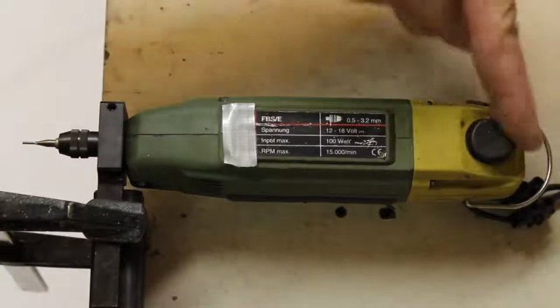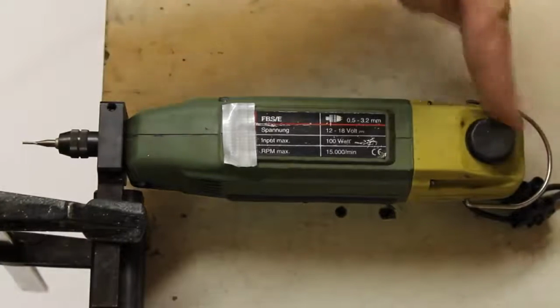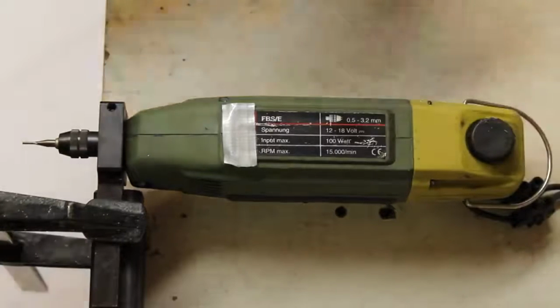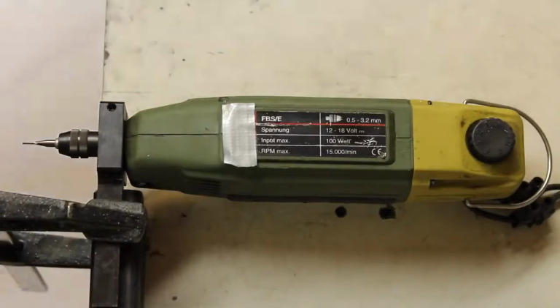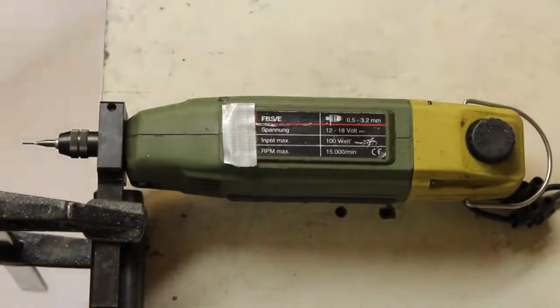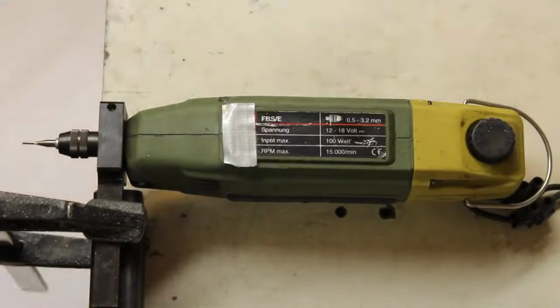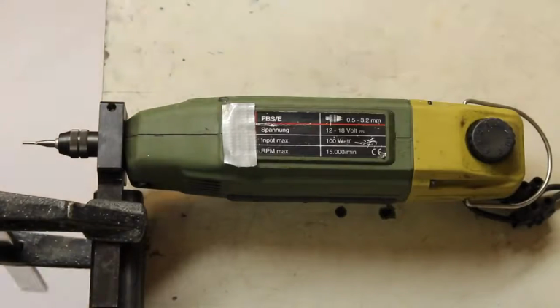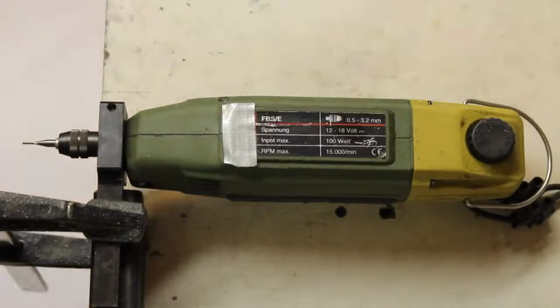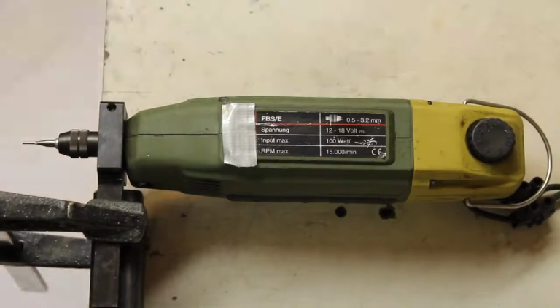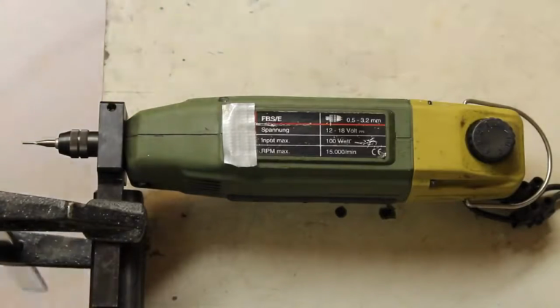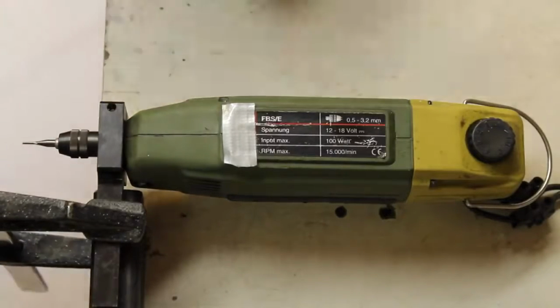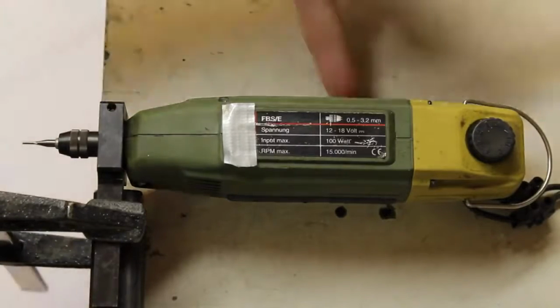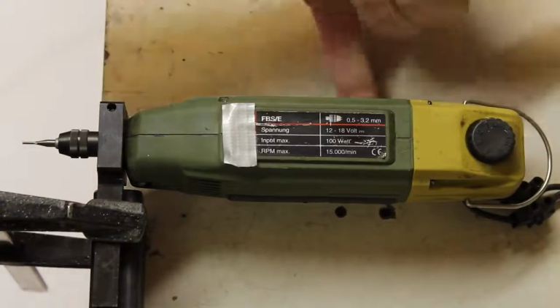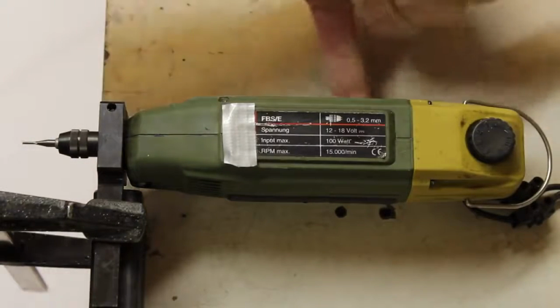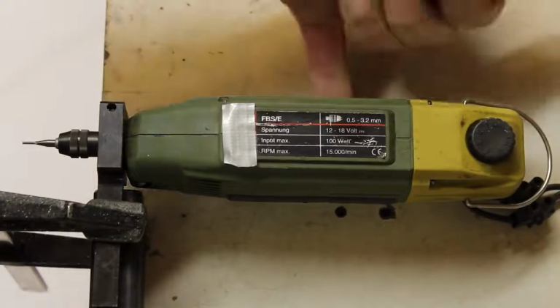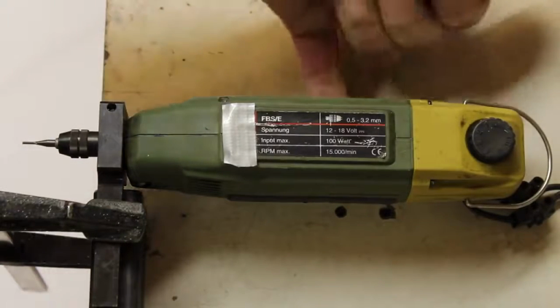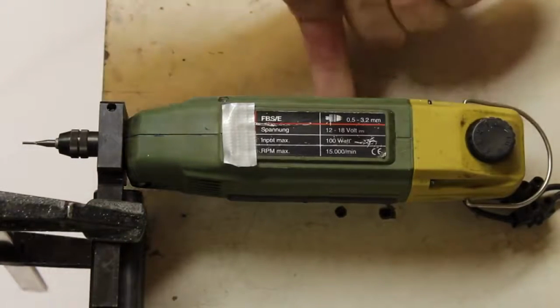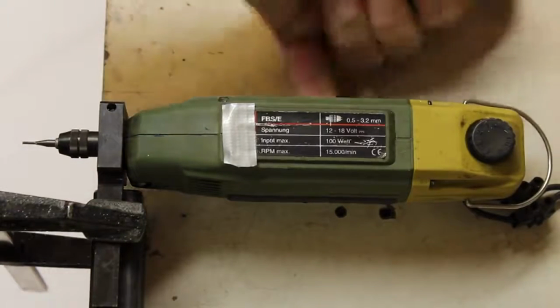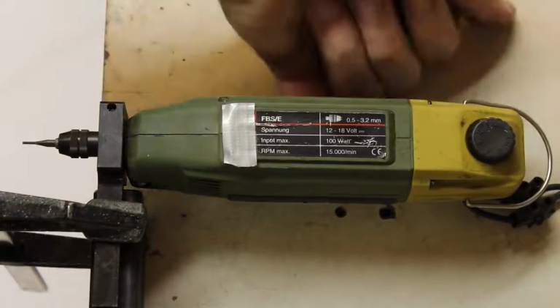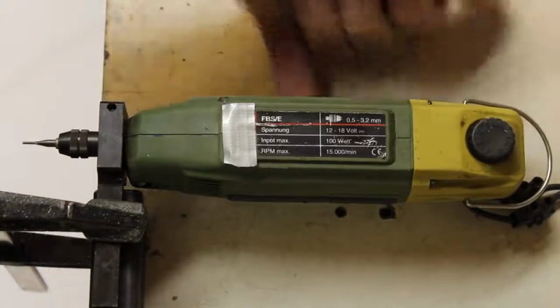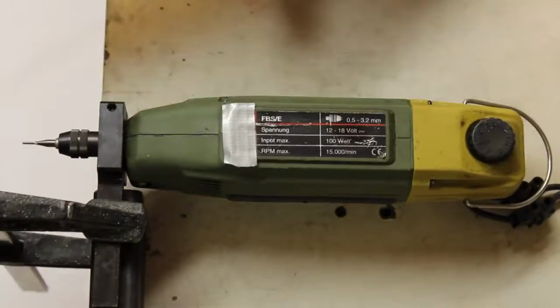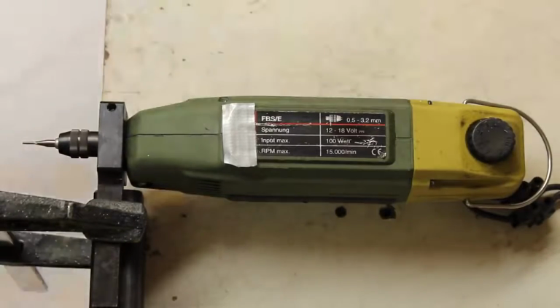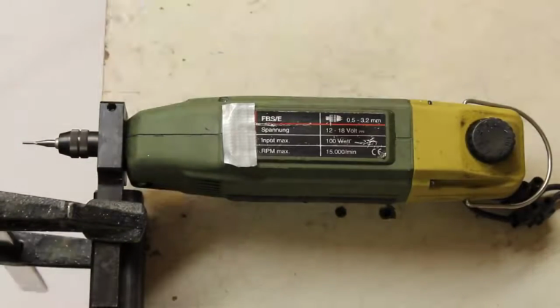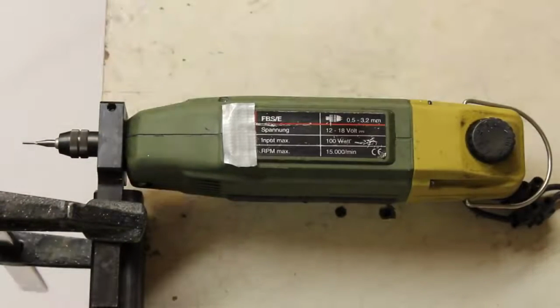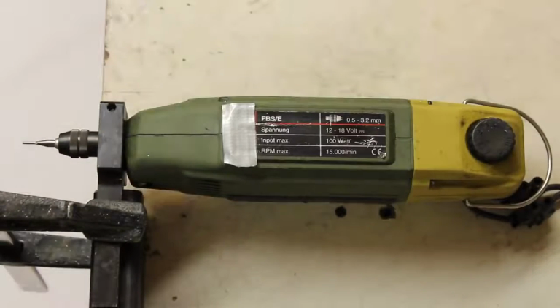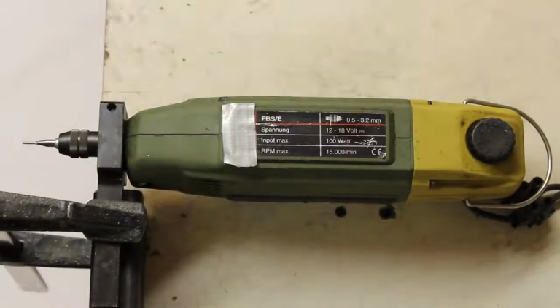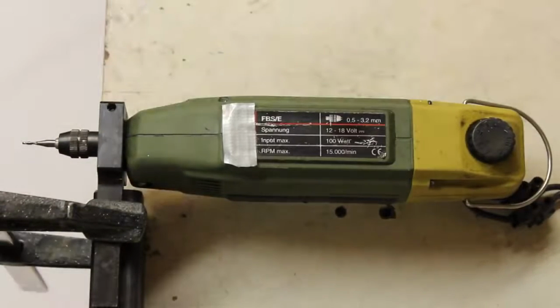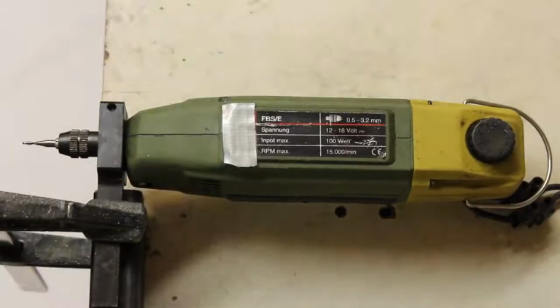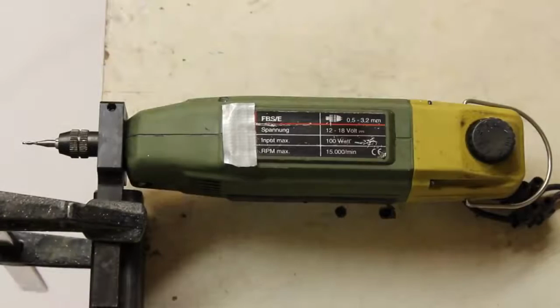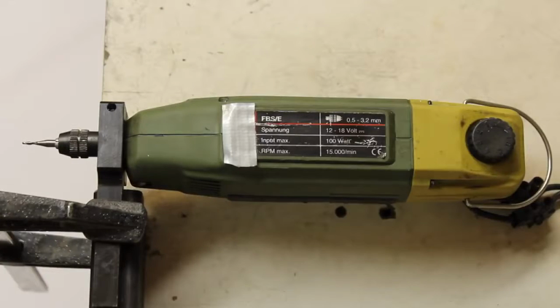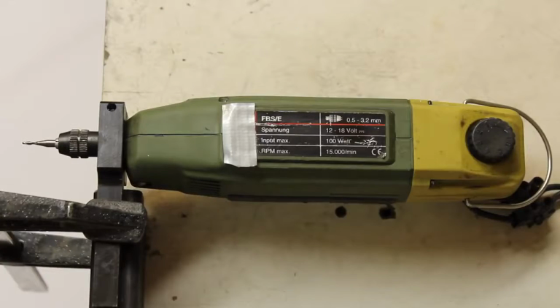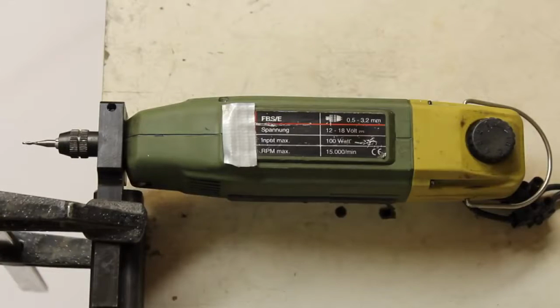The maximum revolution speed is rated at 15,000 rounds per minute.